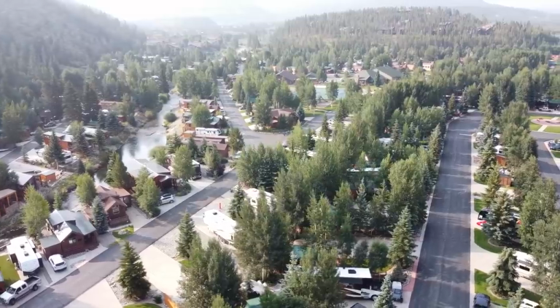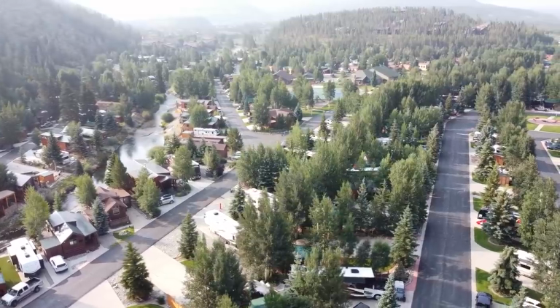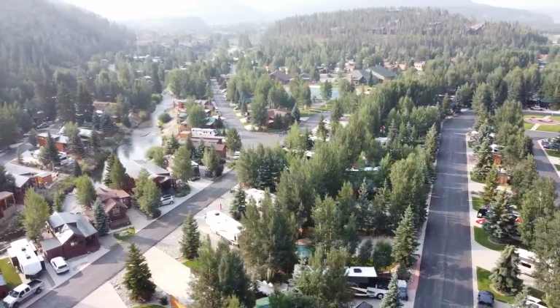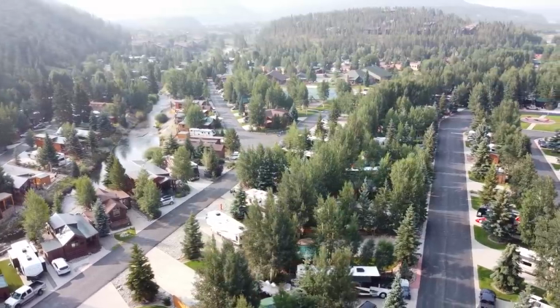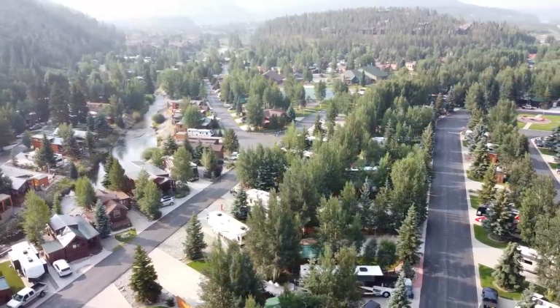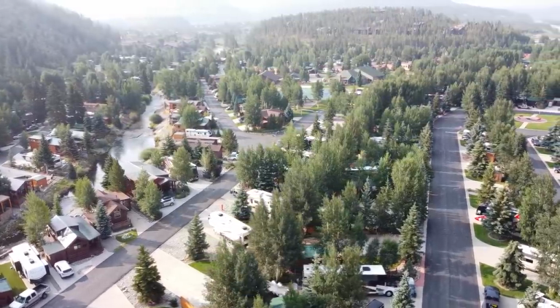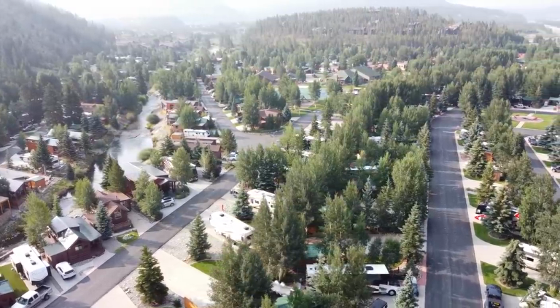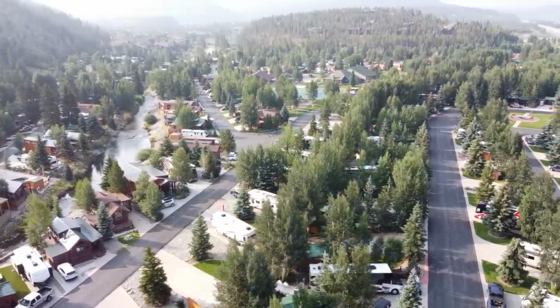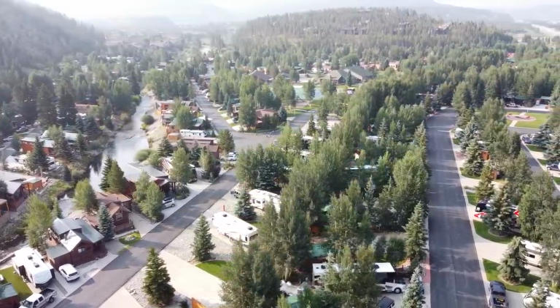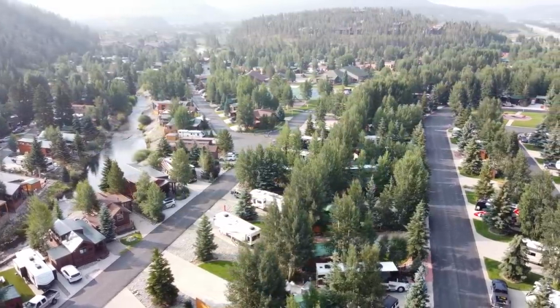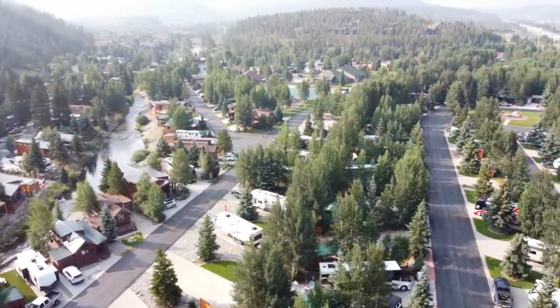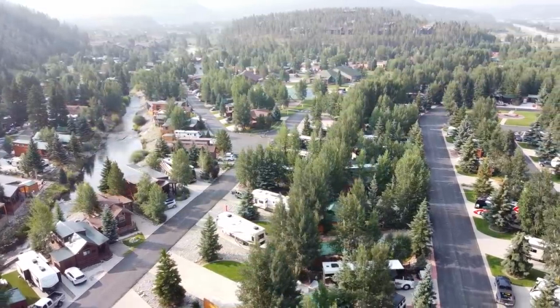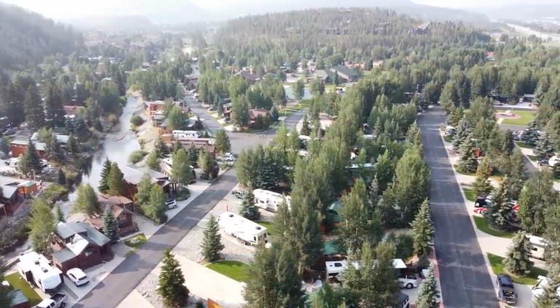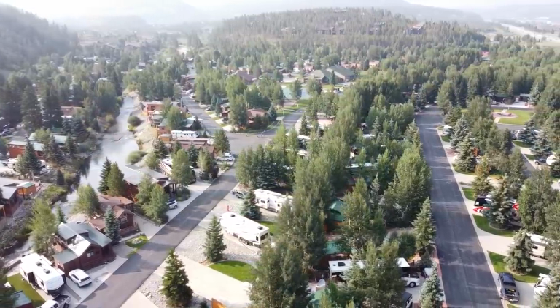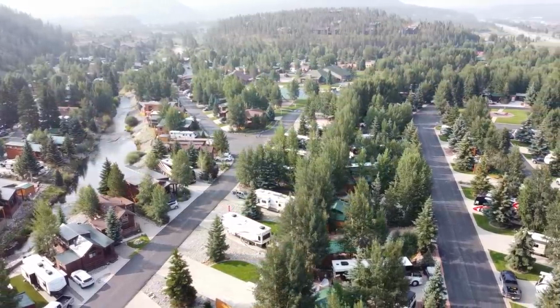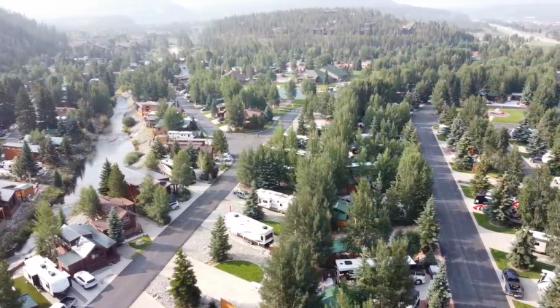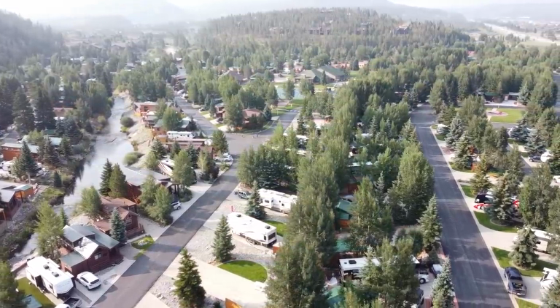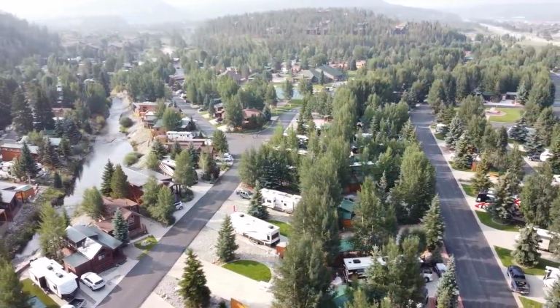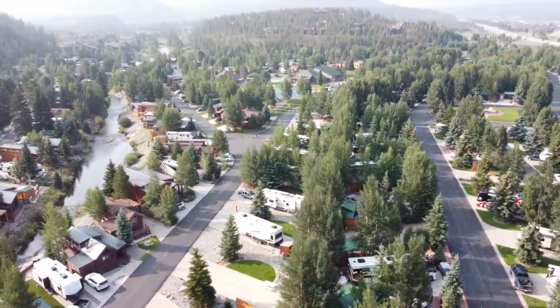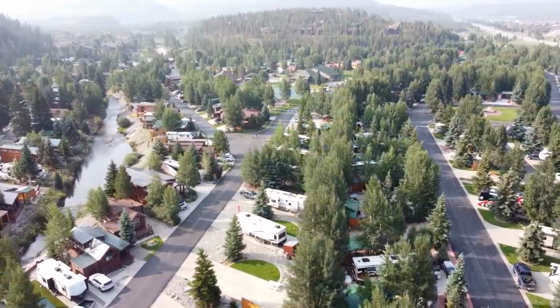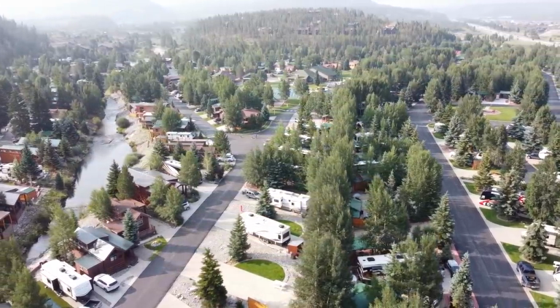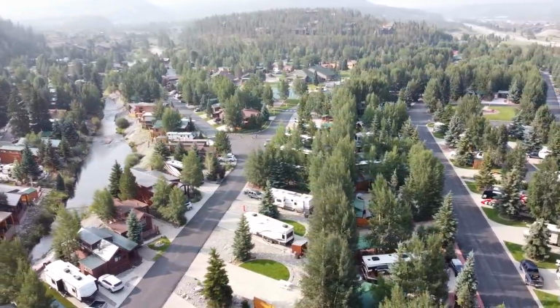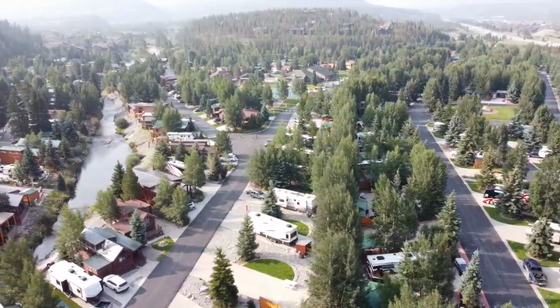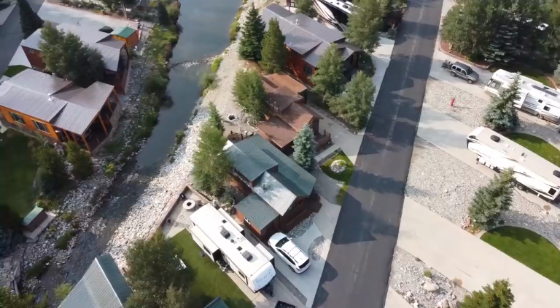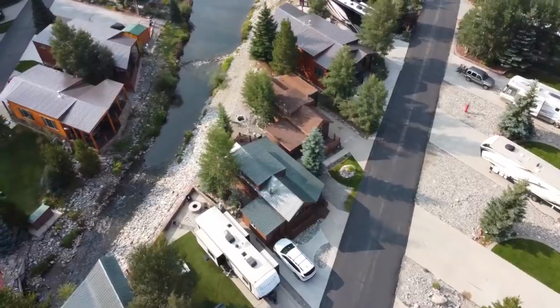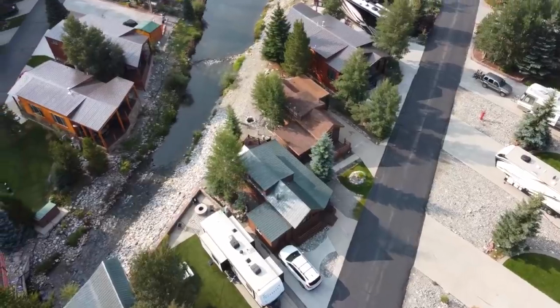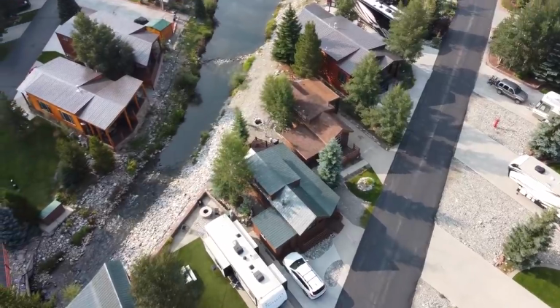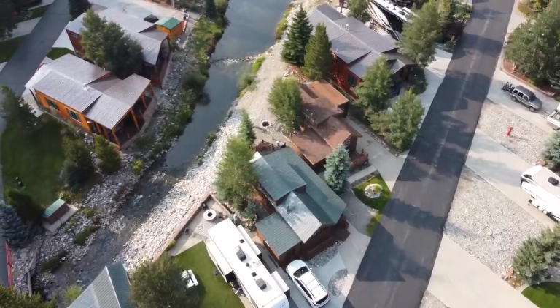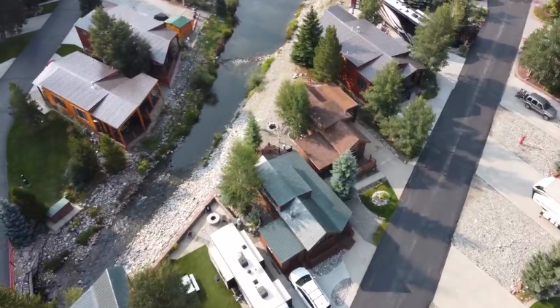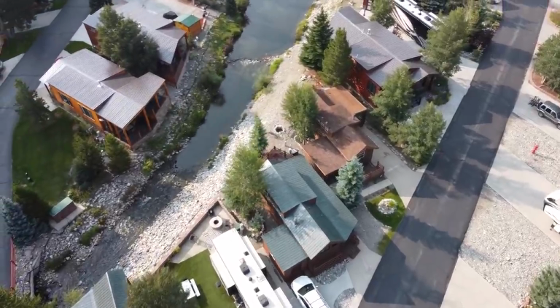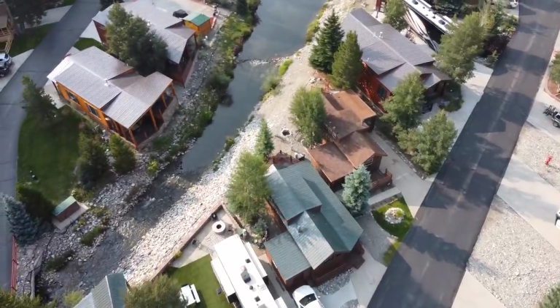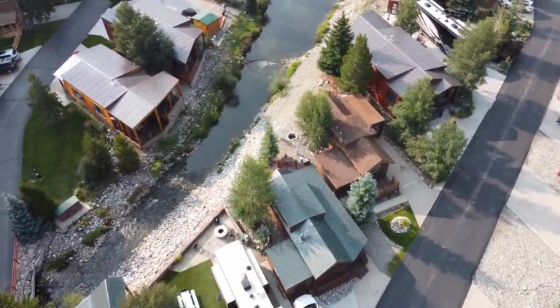It doesn't get much better than the mountains of Colorado in the summertime.